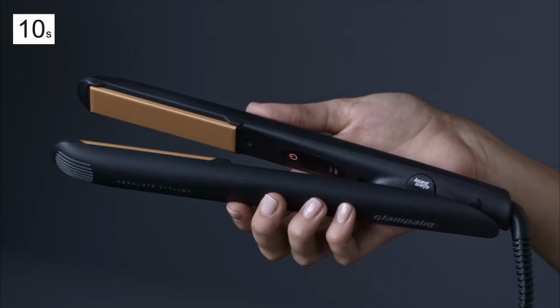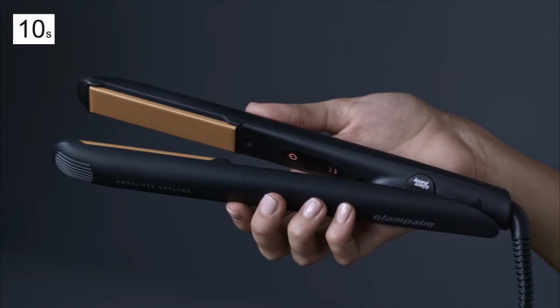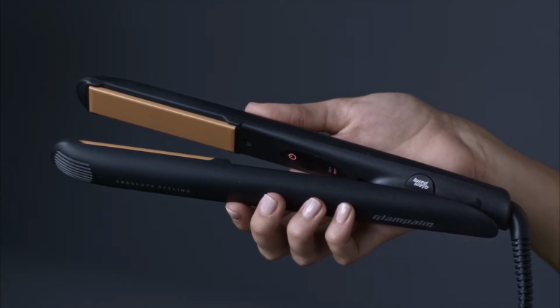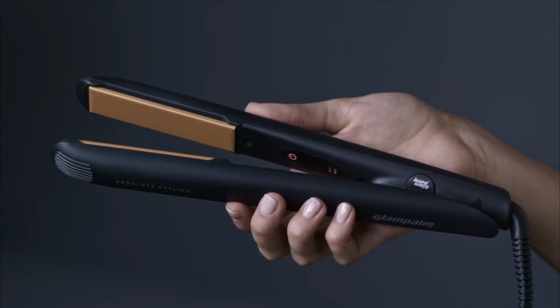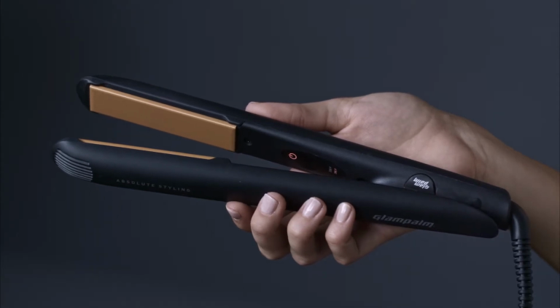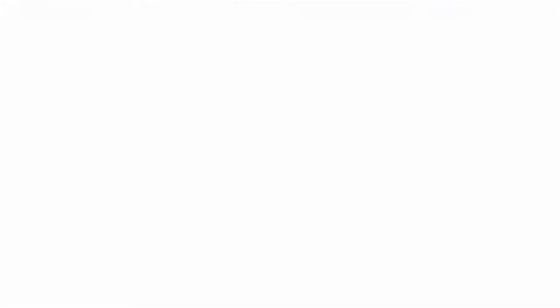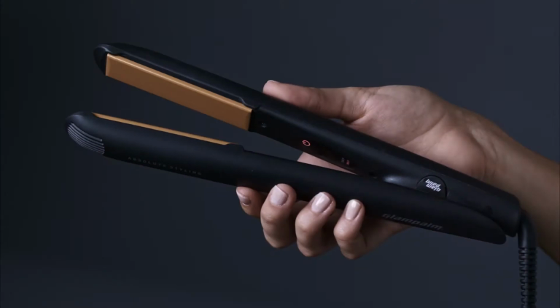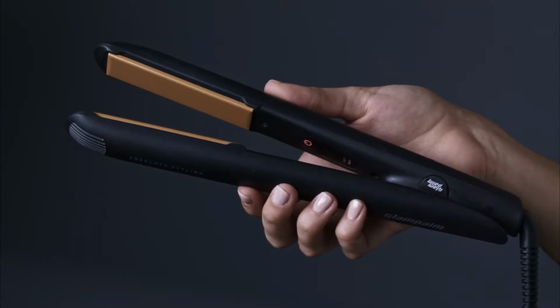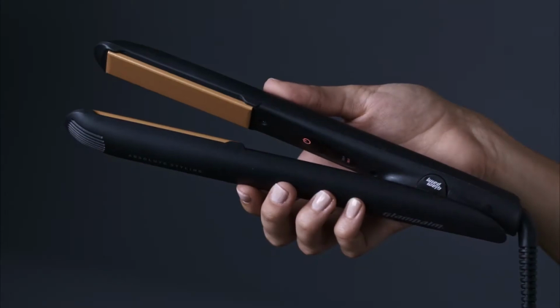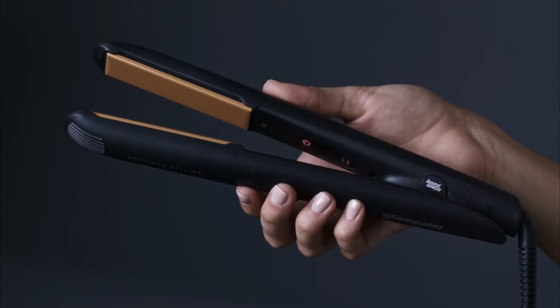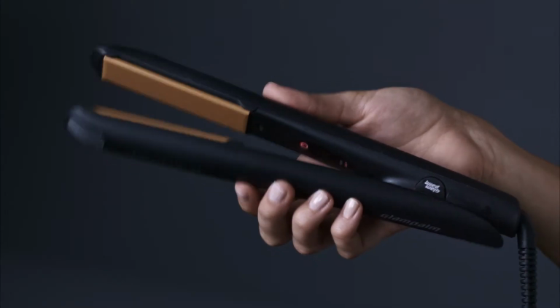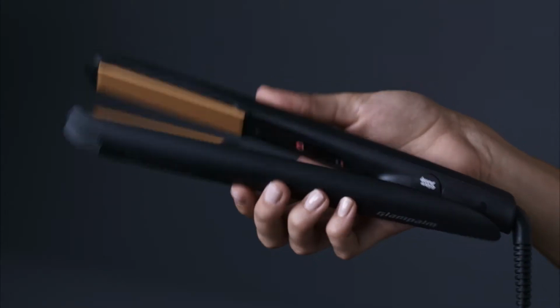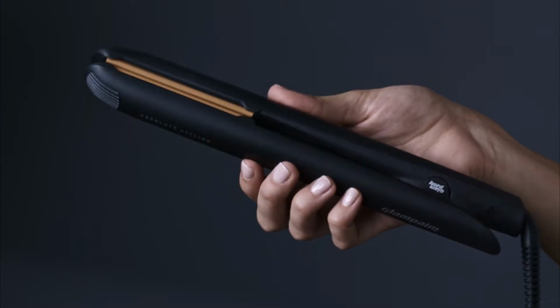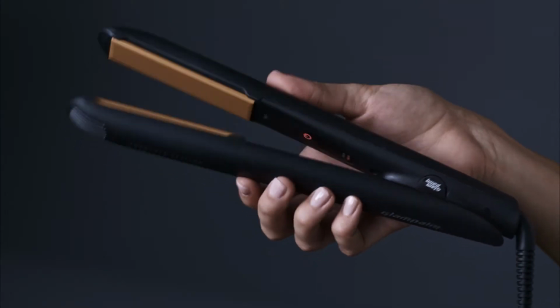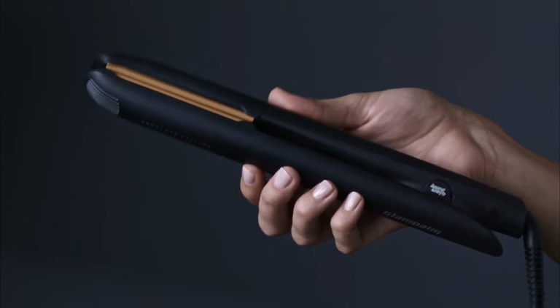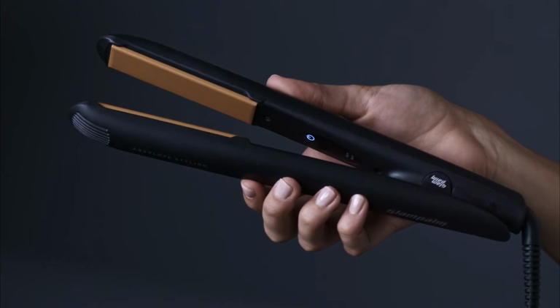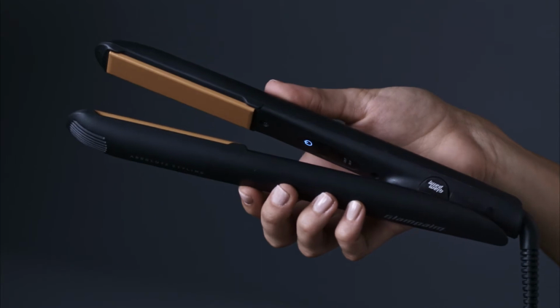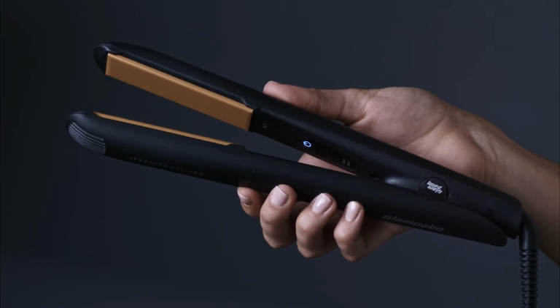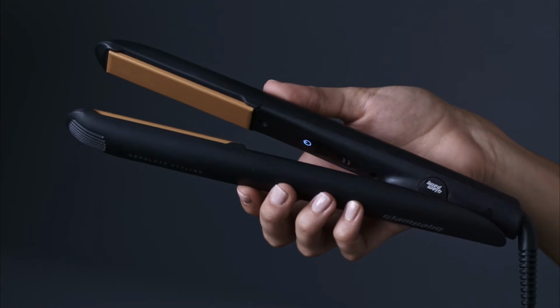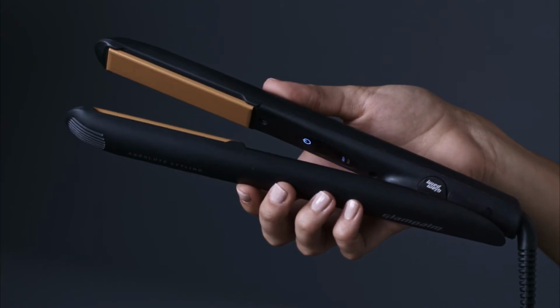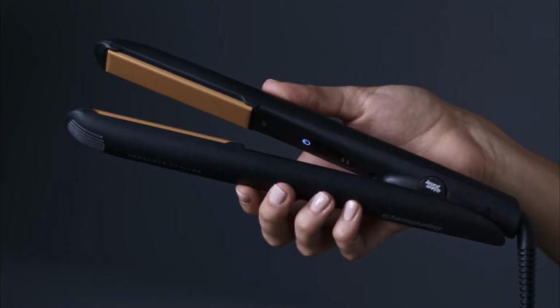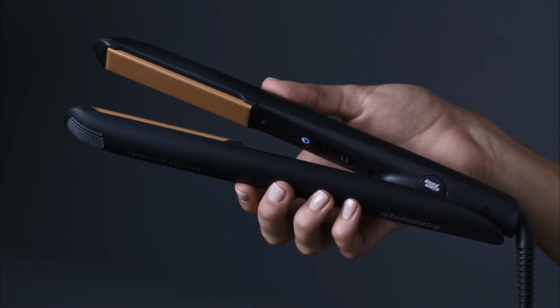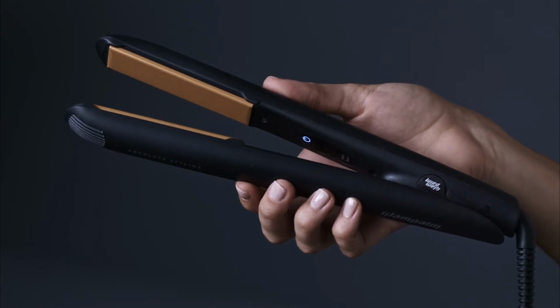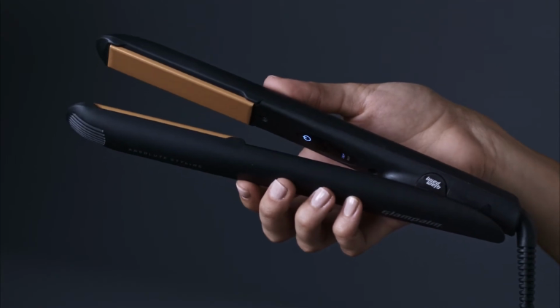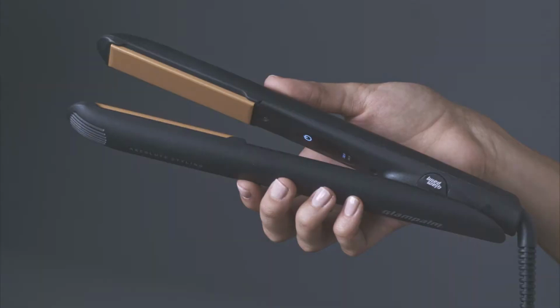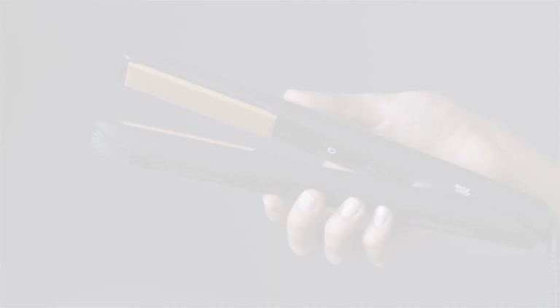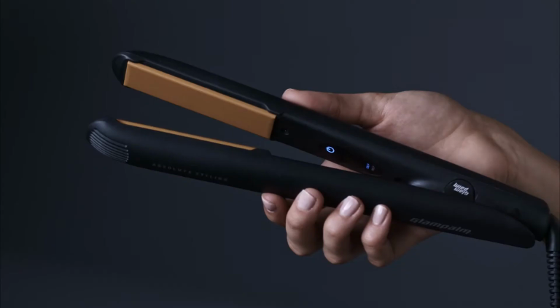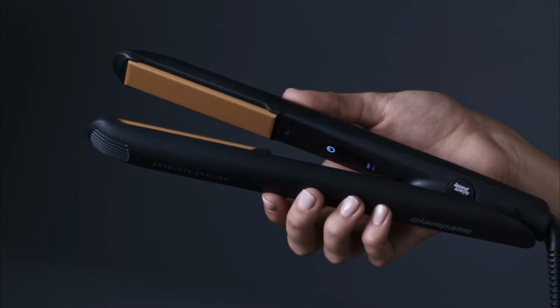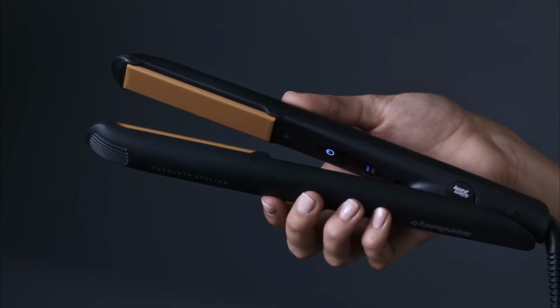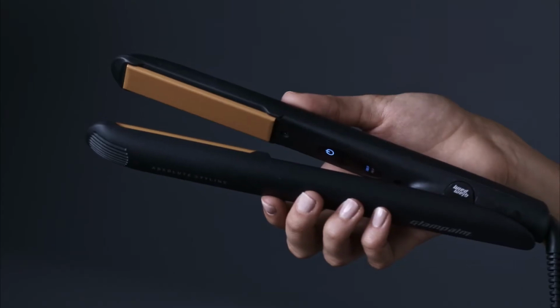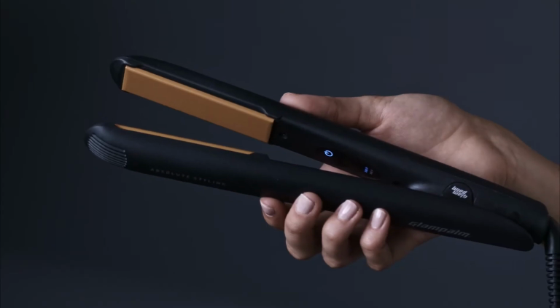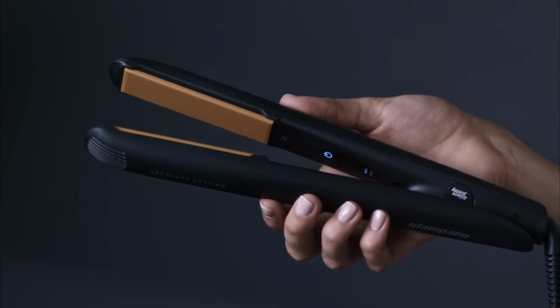Tap three times to switch to 330 degrees. Tap twice to bring it back to 290 degrees.